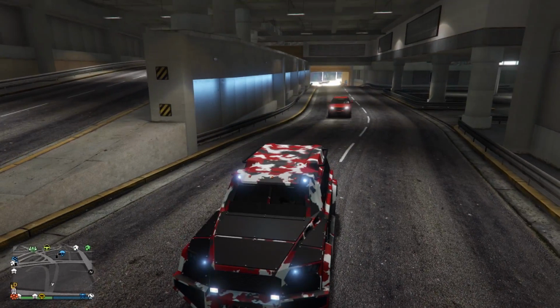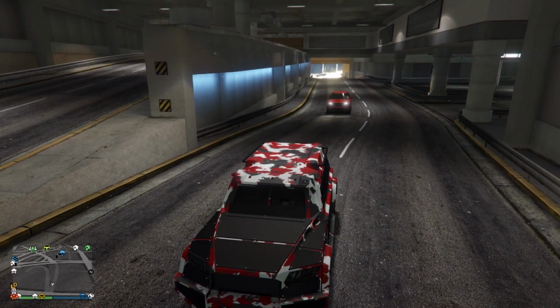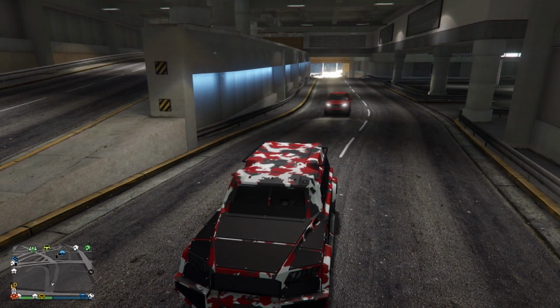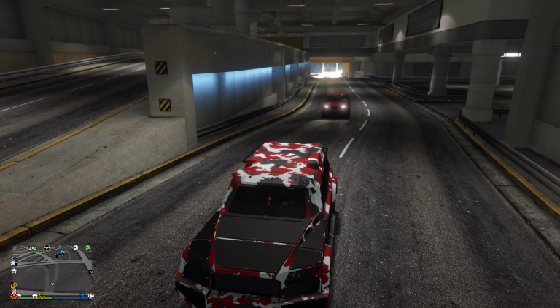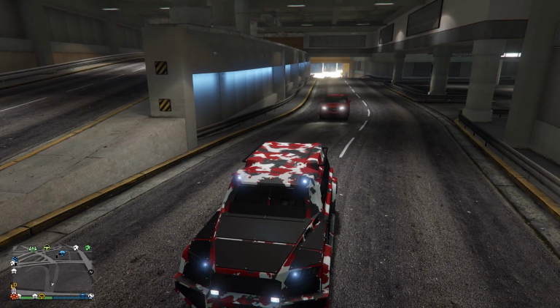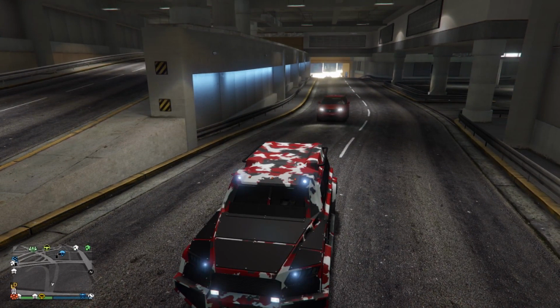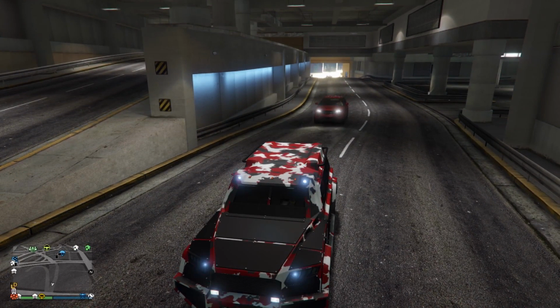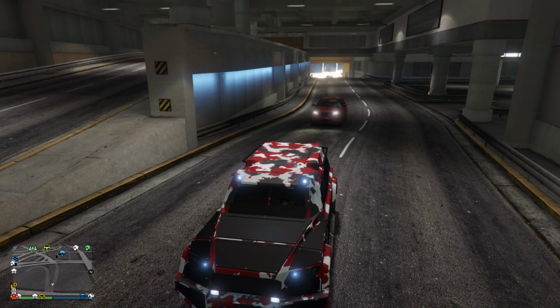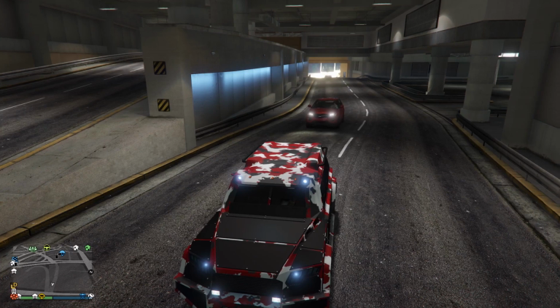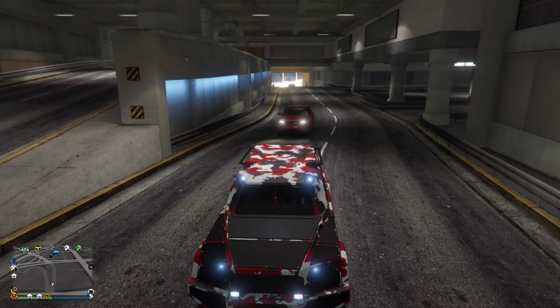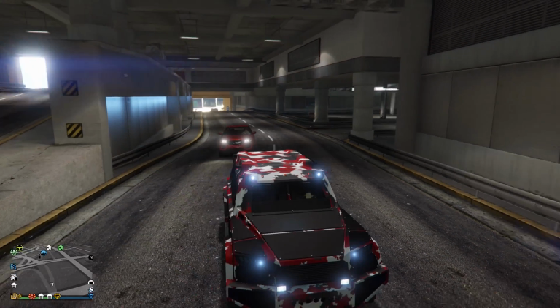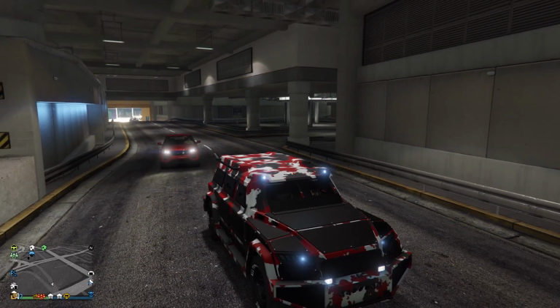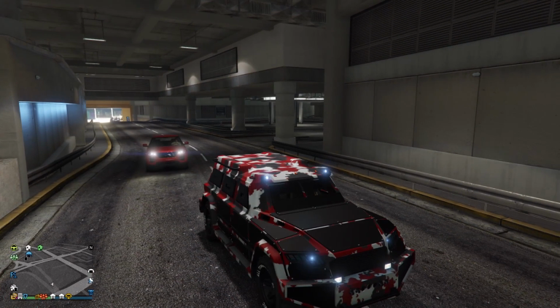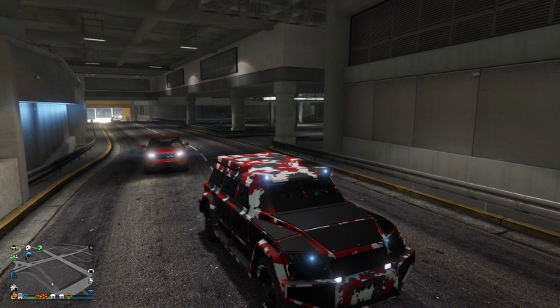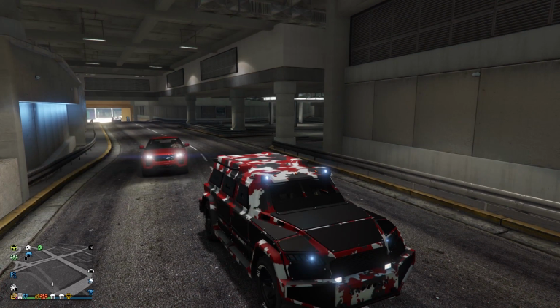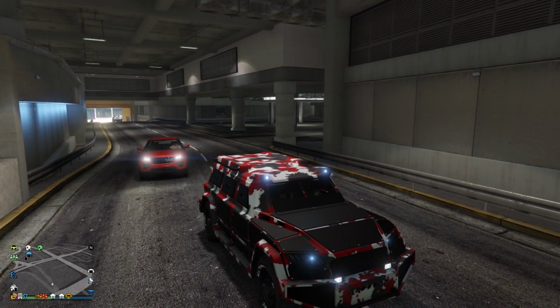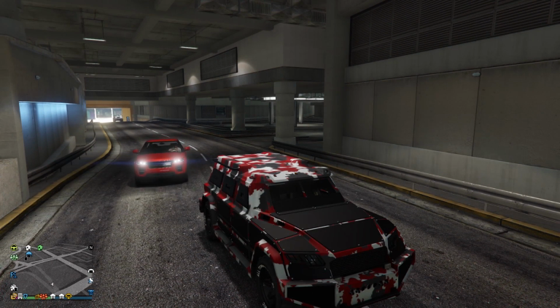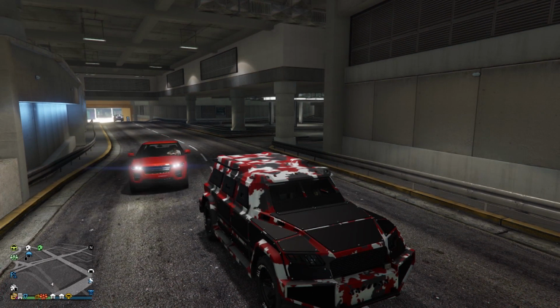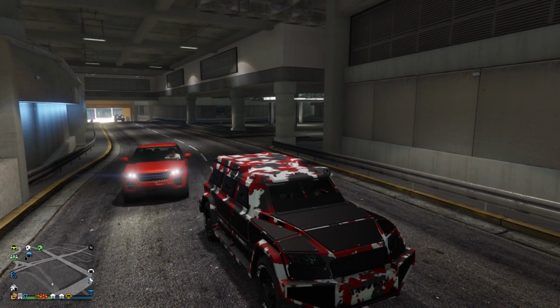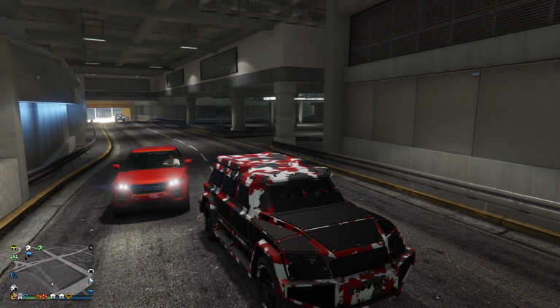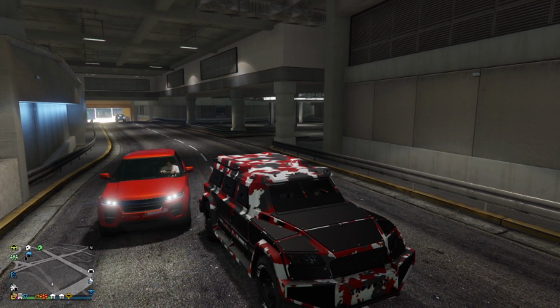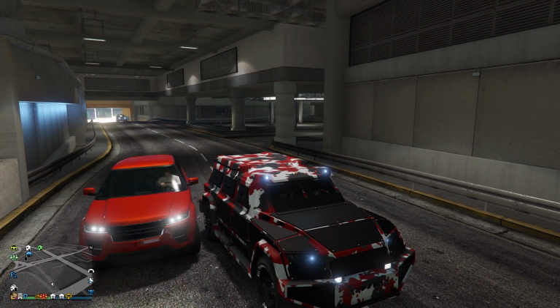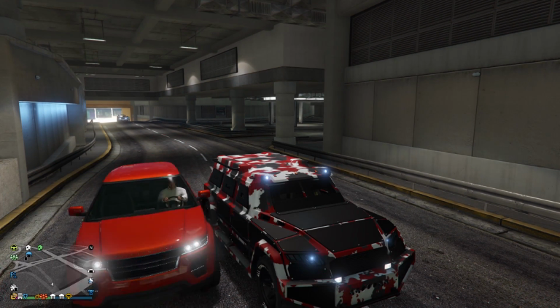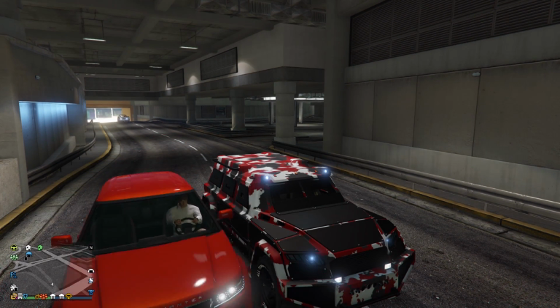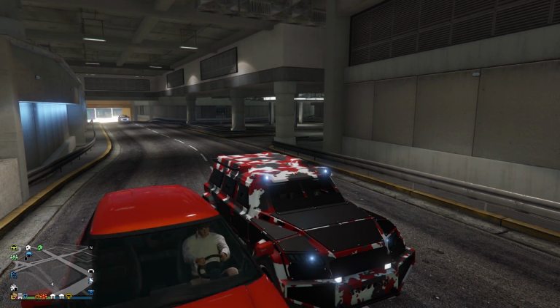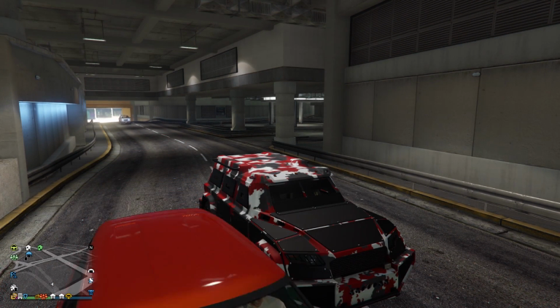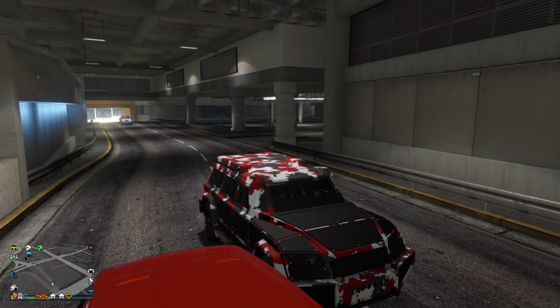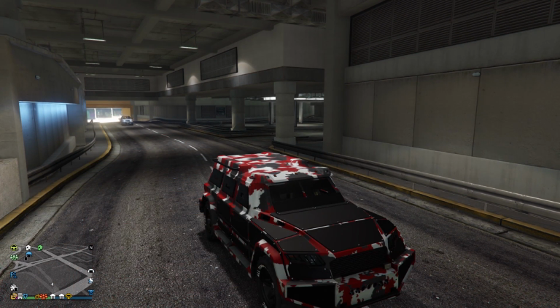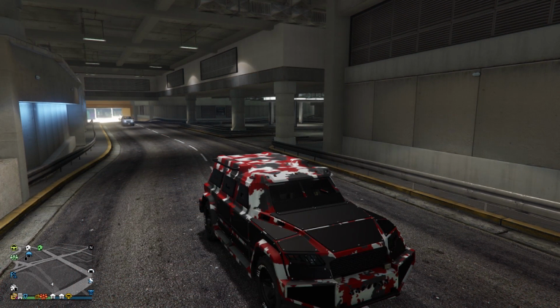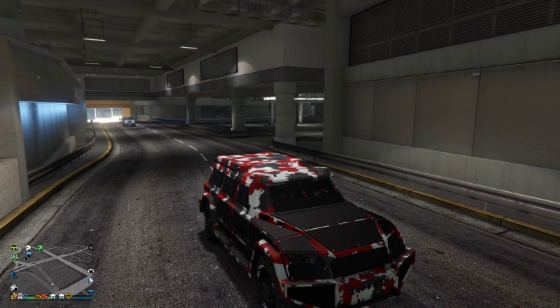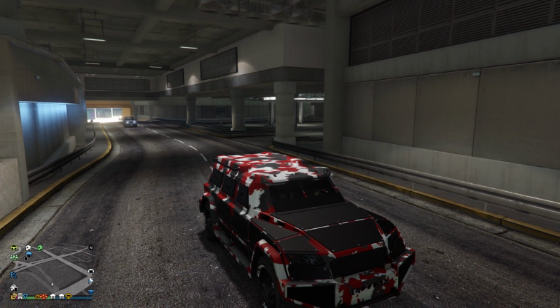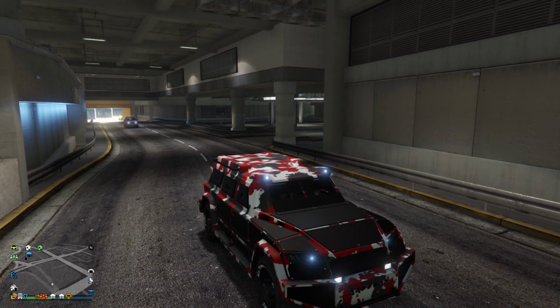Was auch witzig ist: diese drei gelben Leuchten oben – die sehen aus wie Blinklichter, die gehen auch an wenn die Lampen anlaufen.